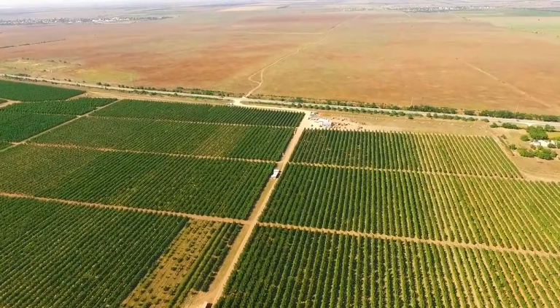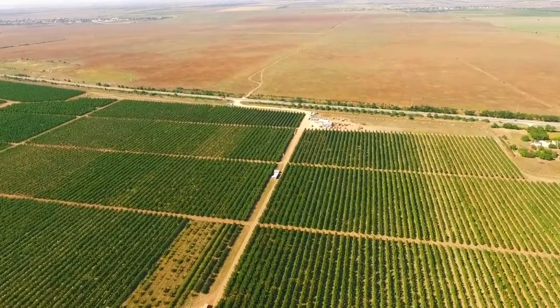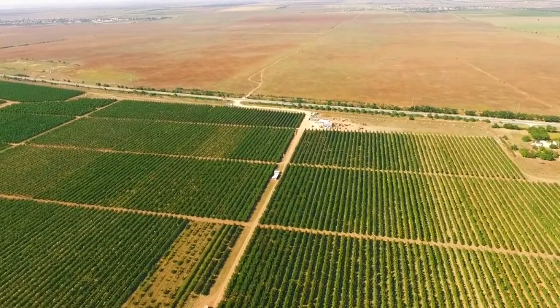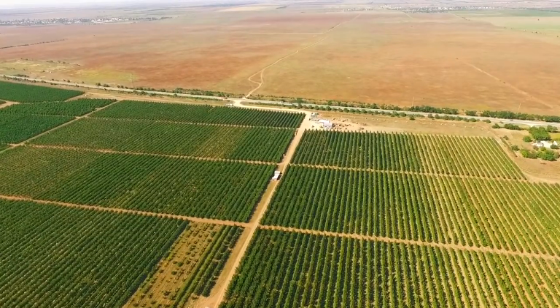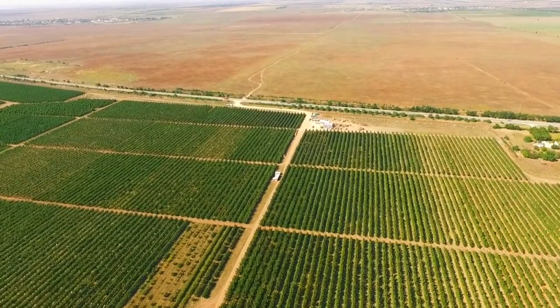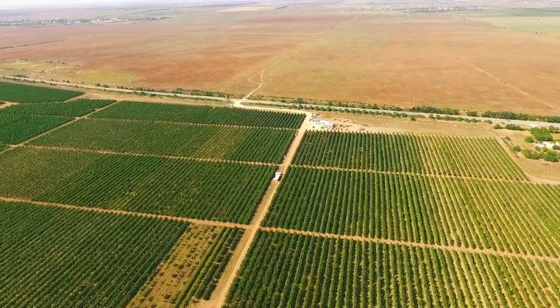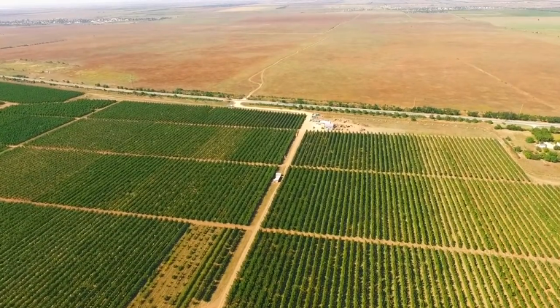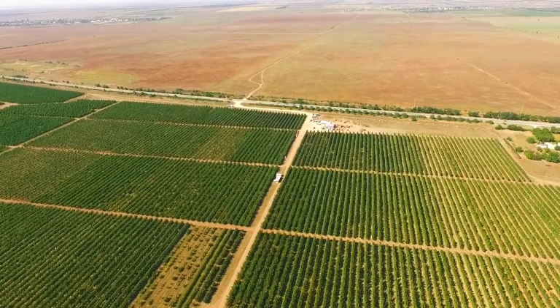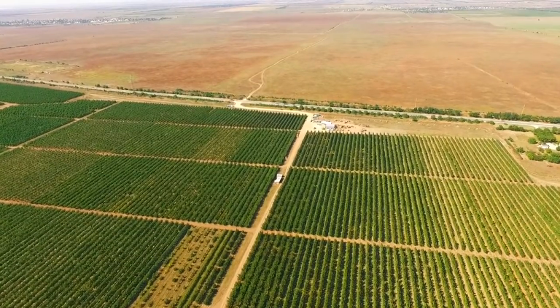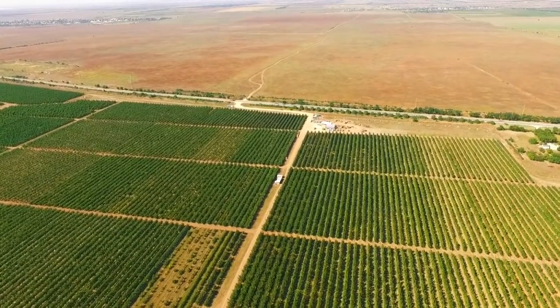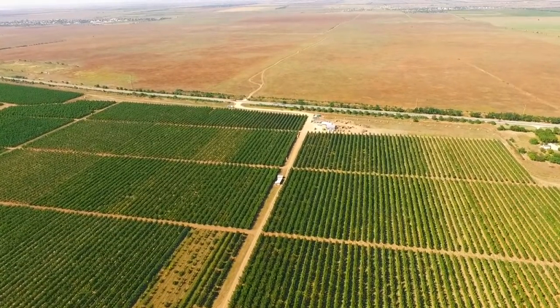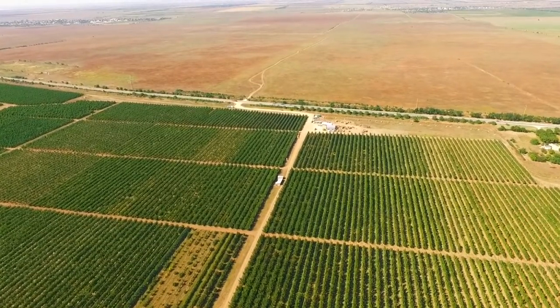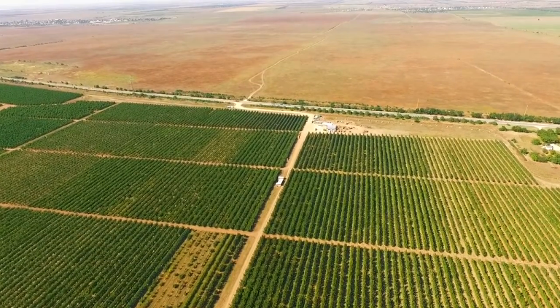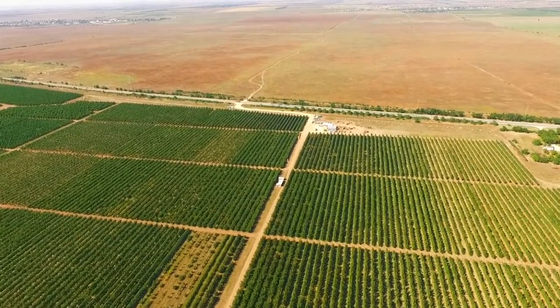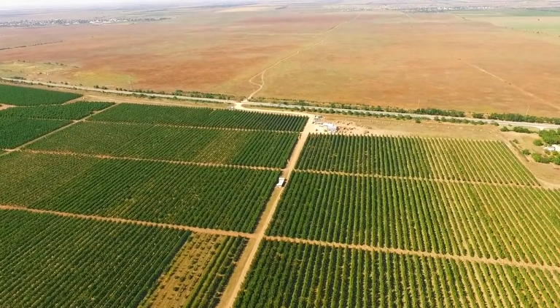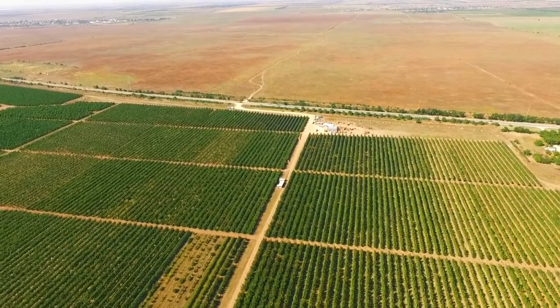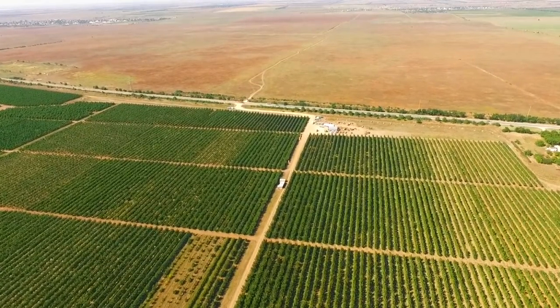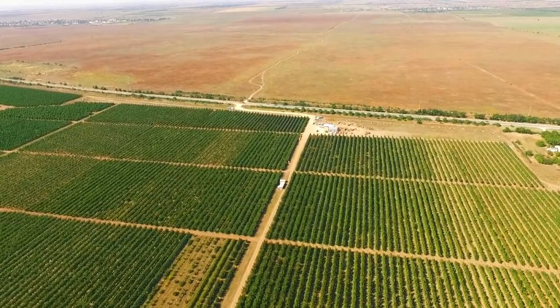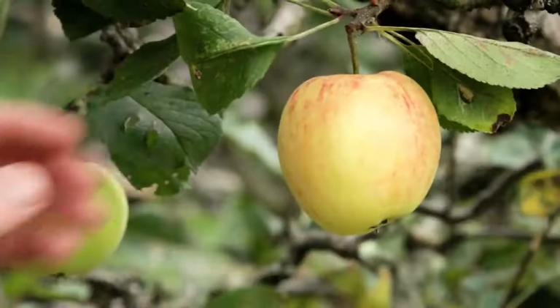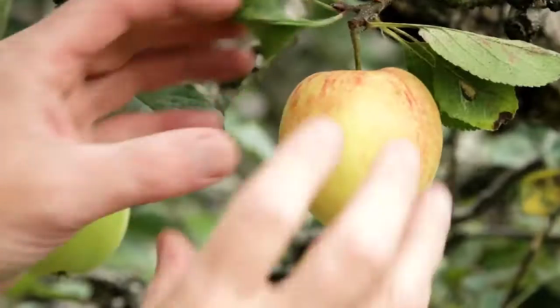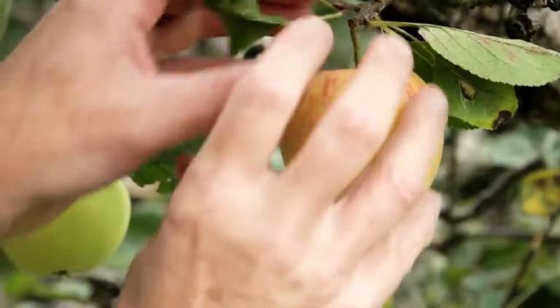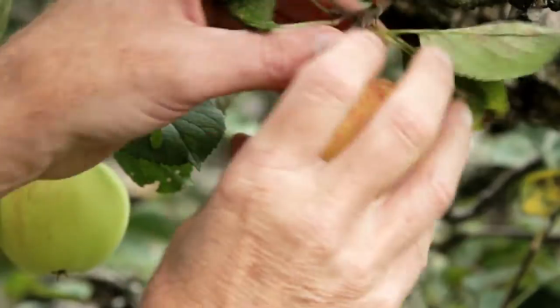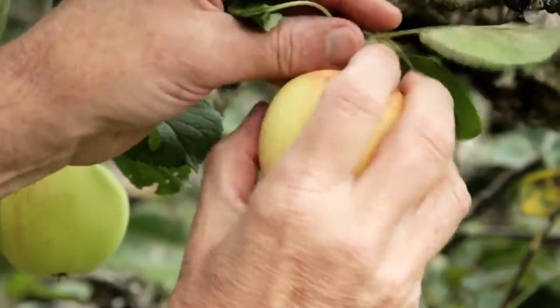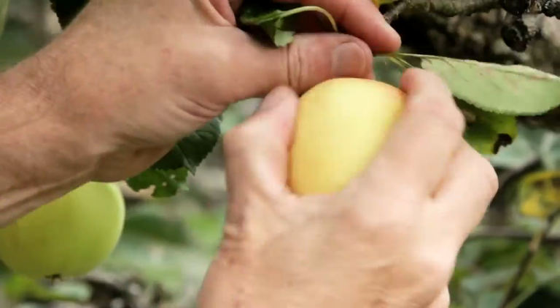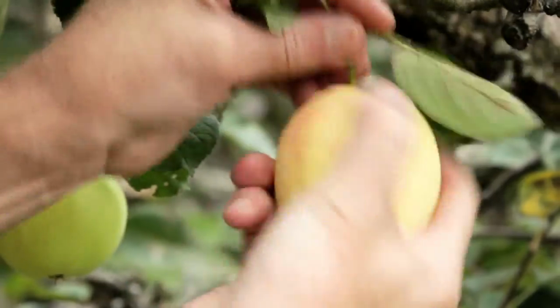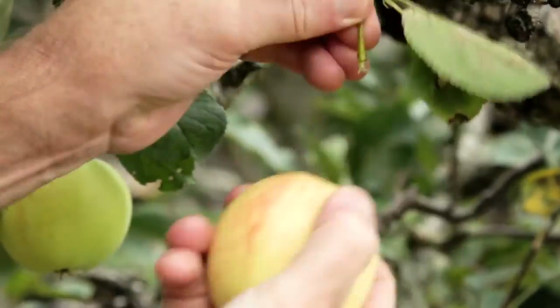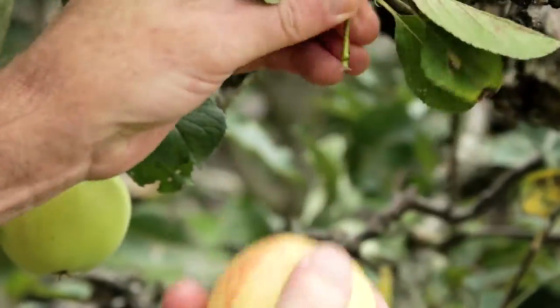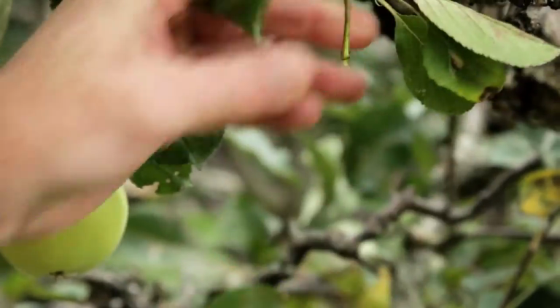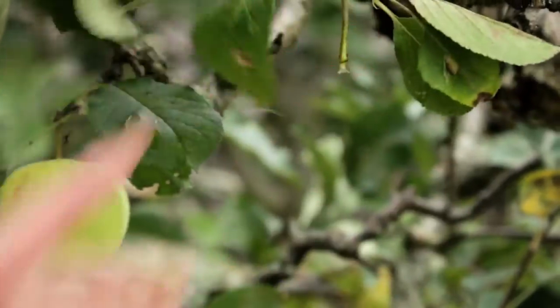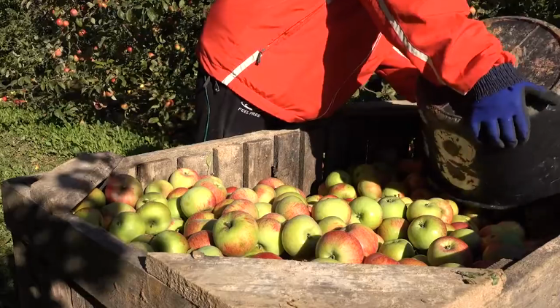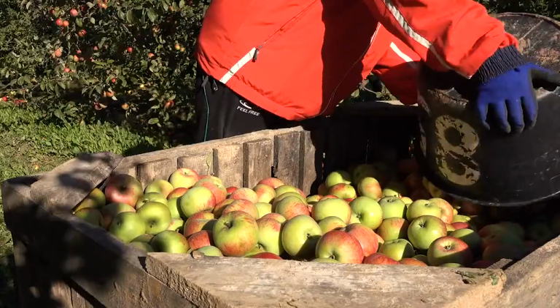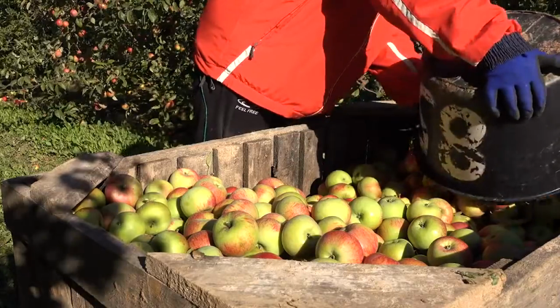We ship 2.8 million boxes a year. We ship apples, pears, and cherries.